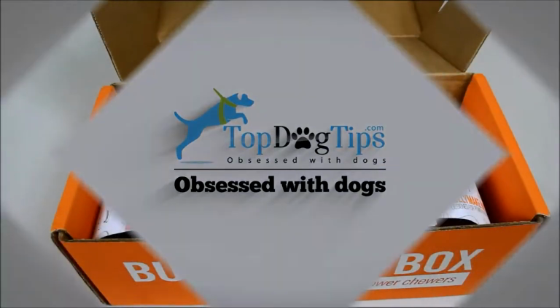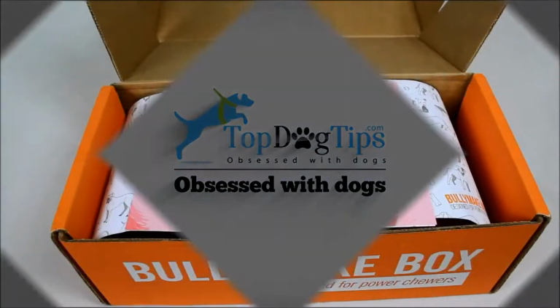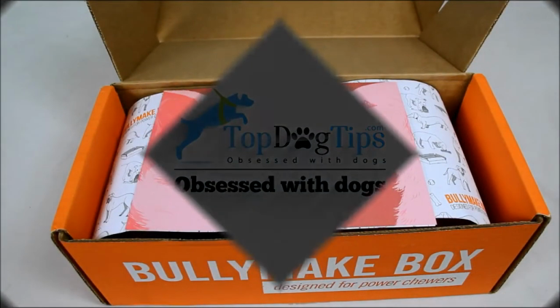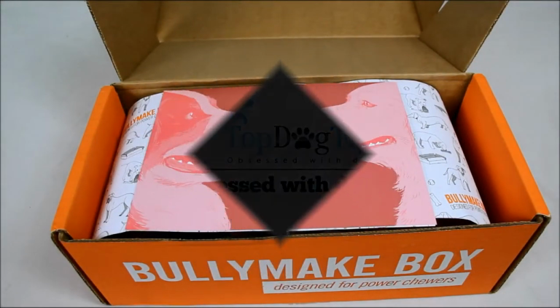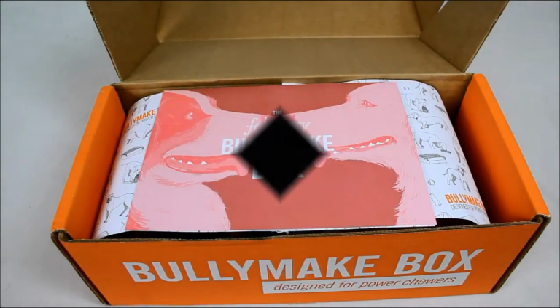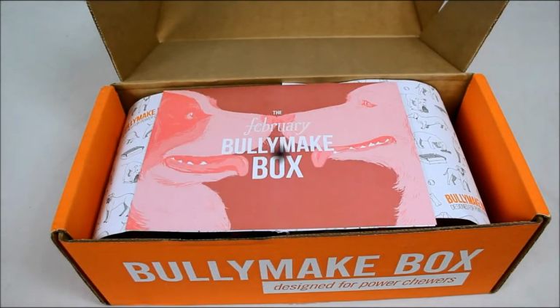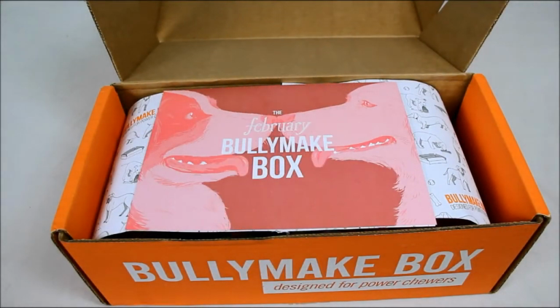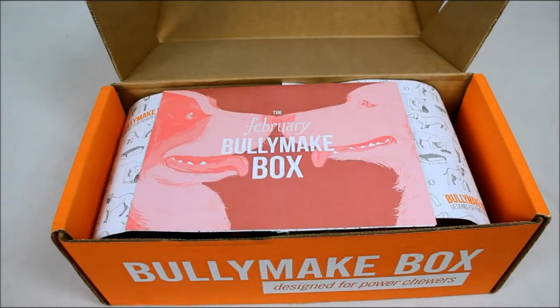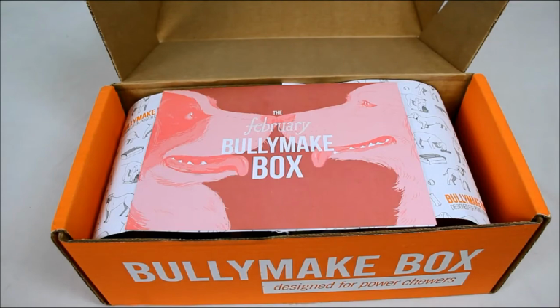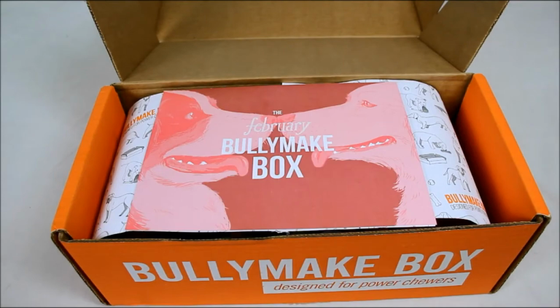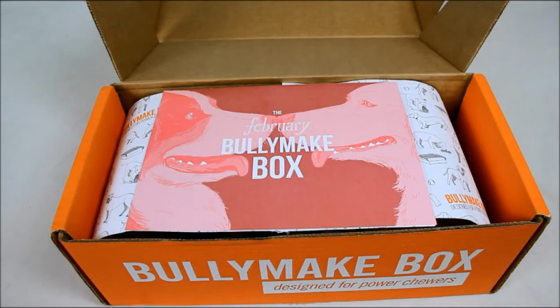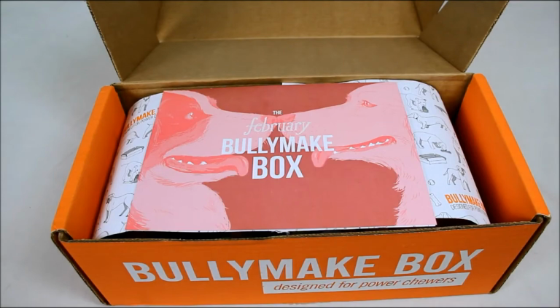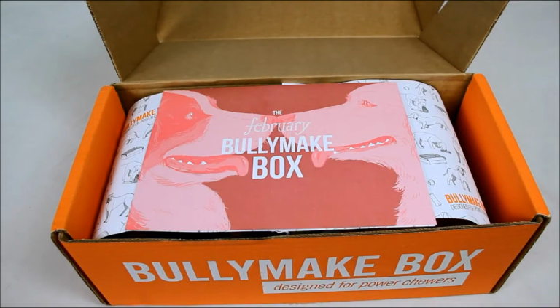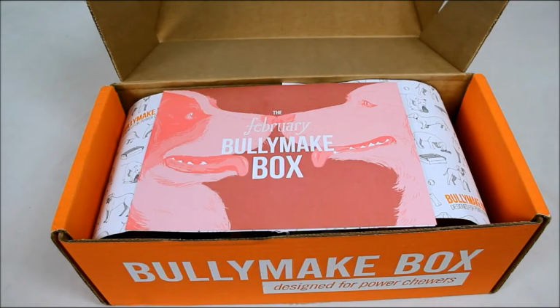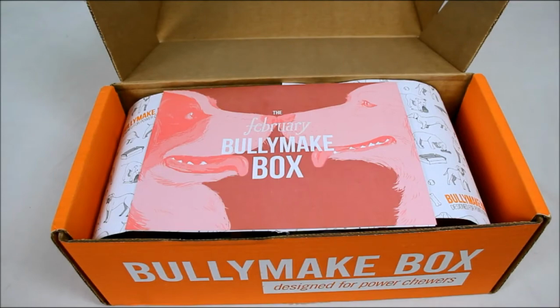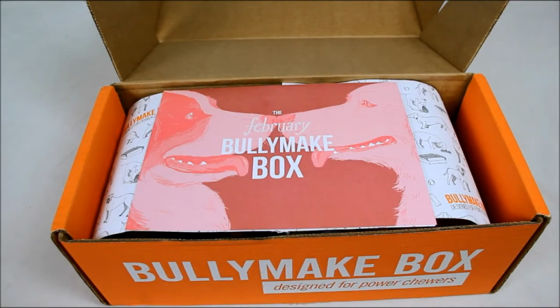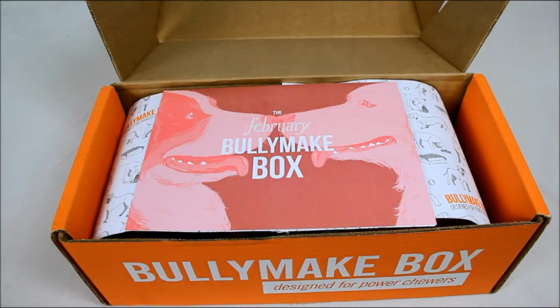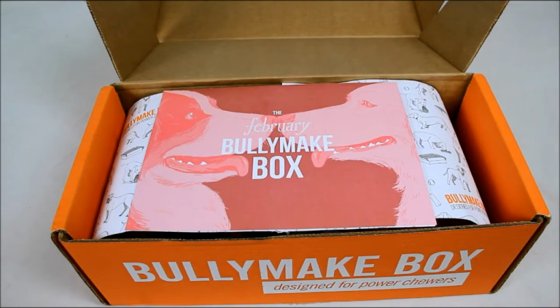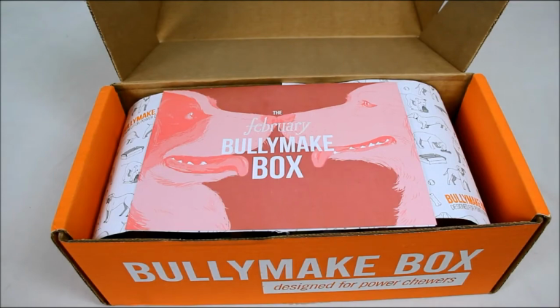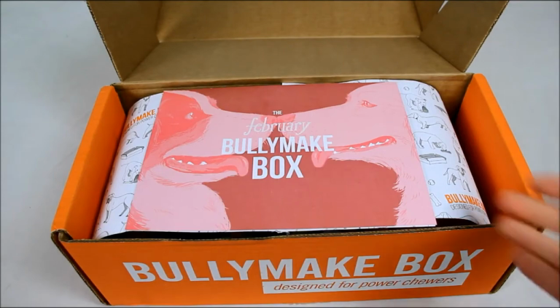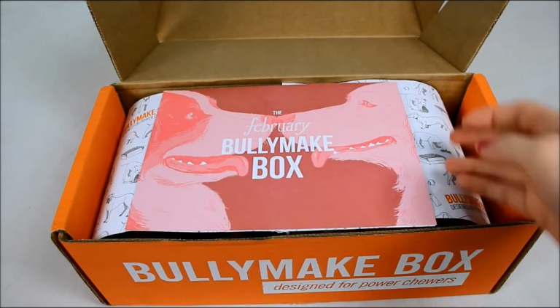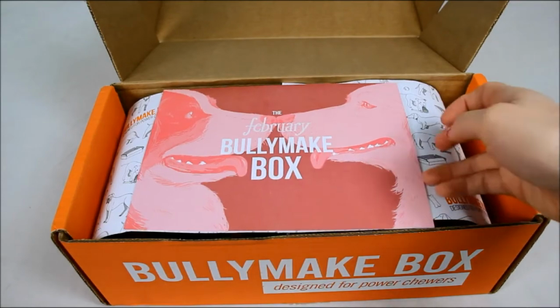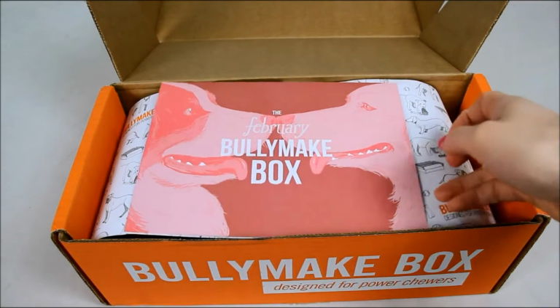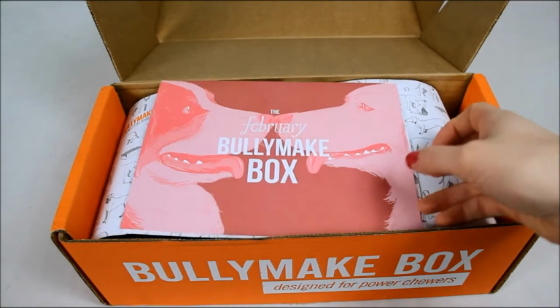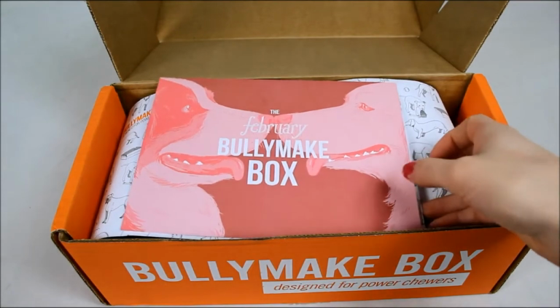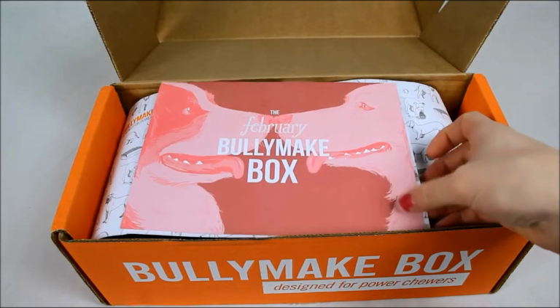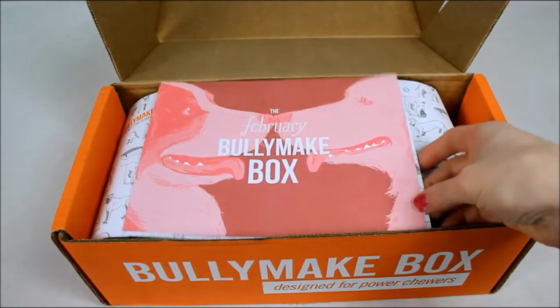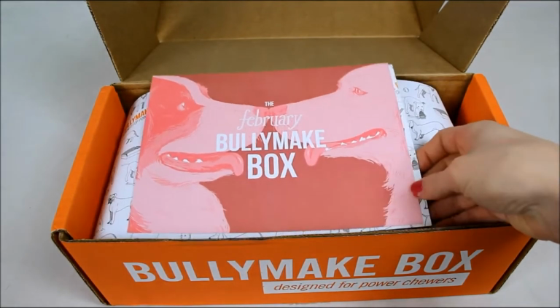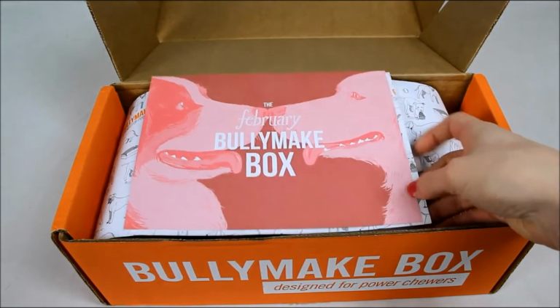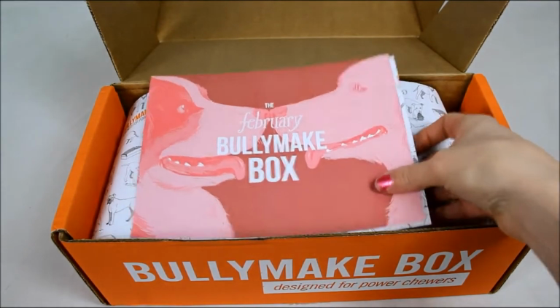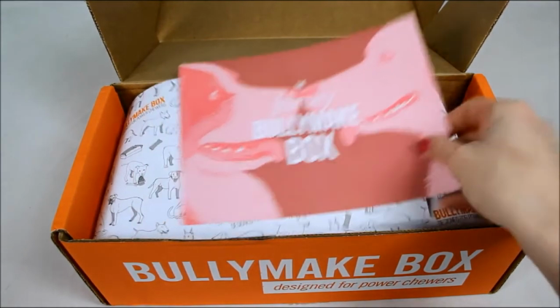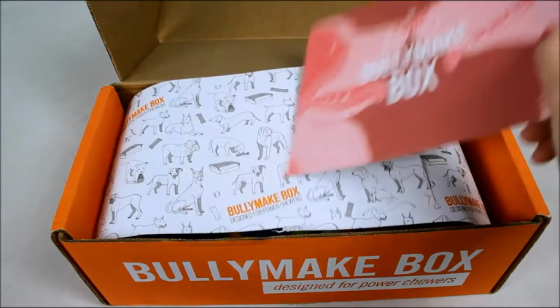Hello everyone, it's Samantha from Top Dog Tips and I am back with another Bullymake unboxing. This is the February 2018 box.